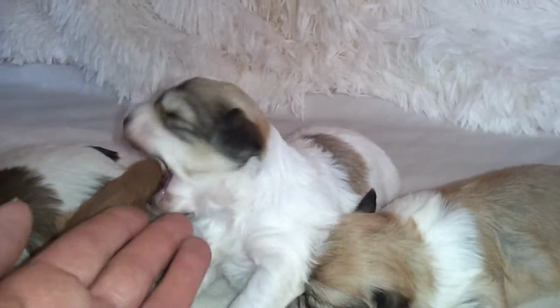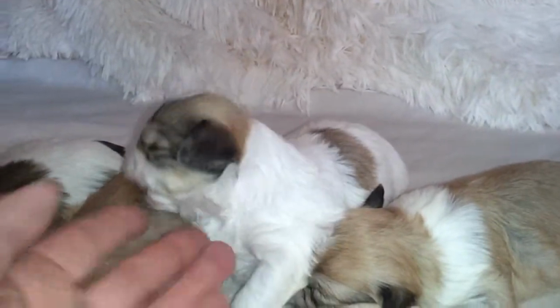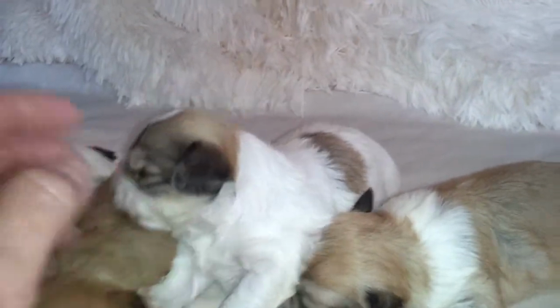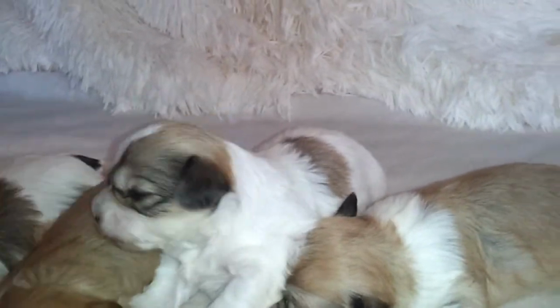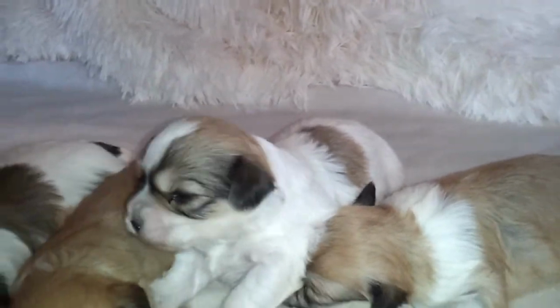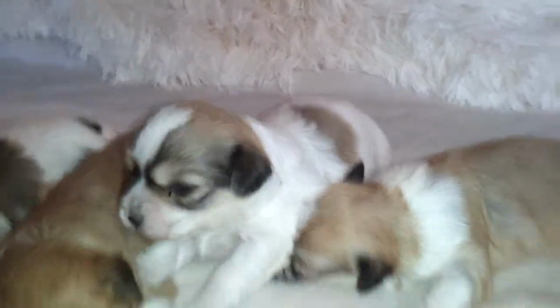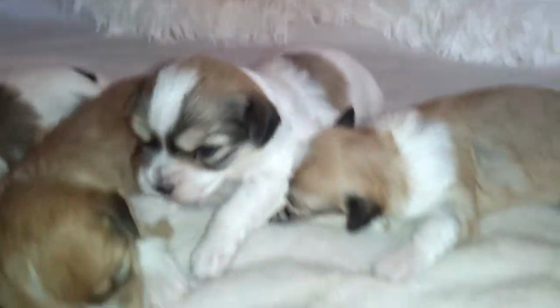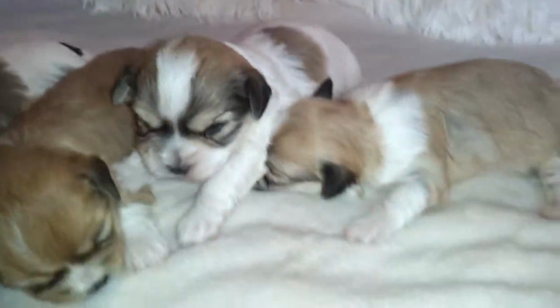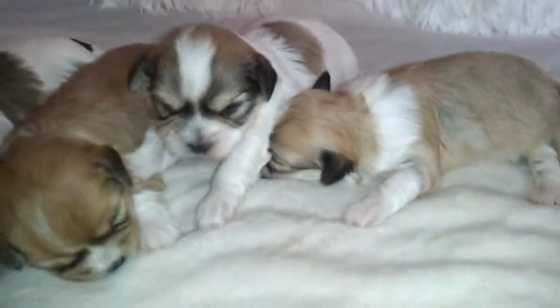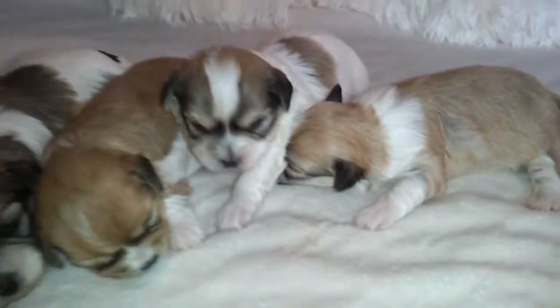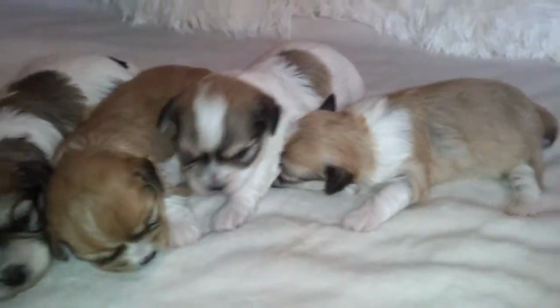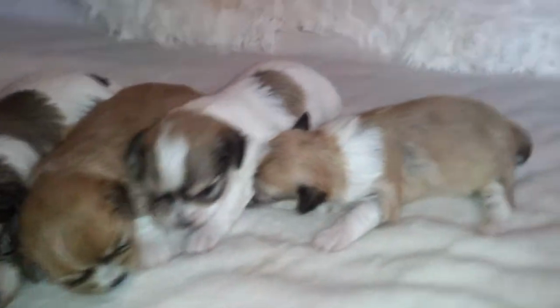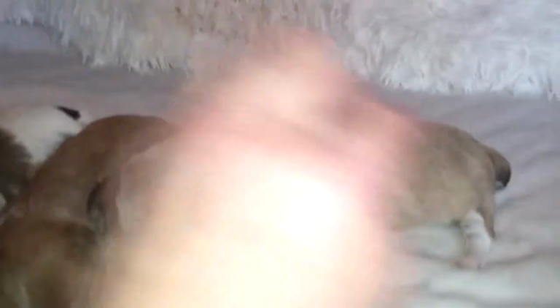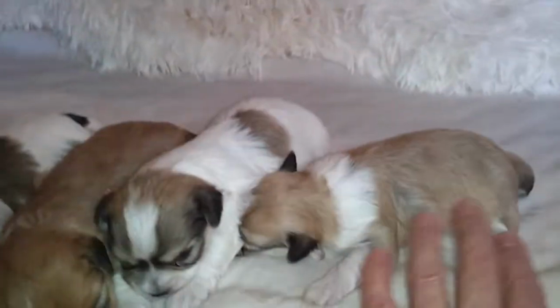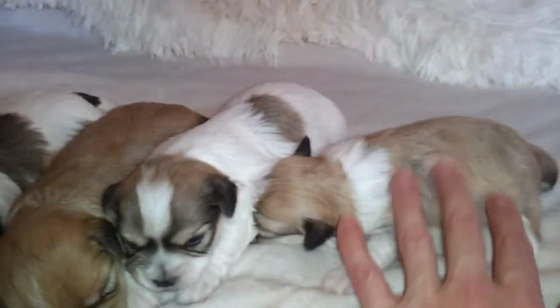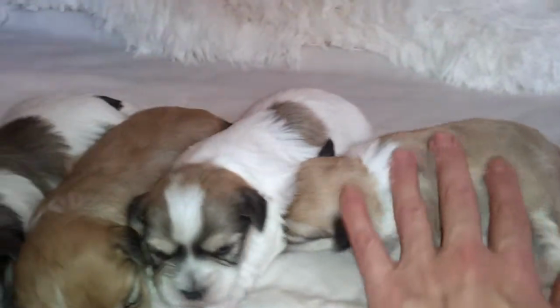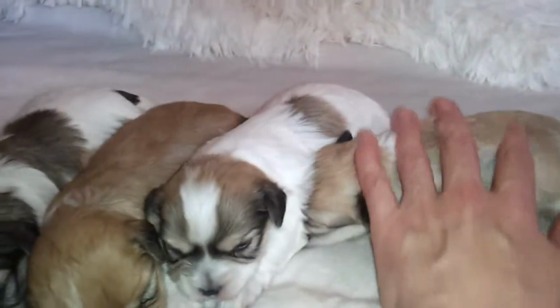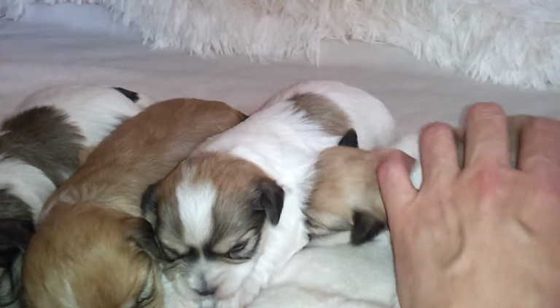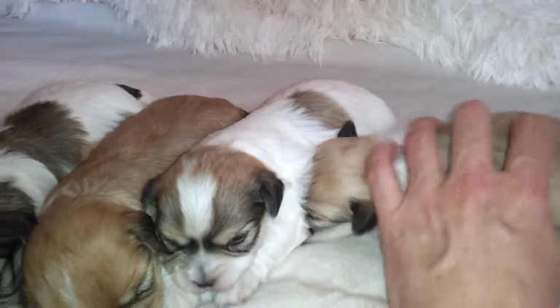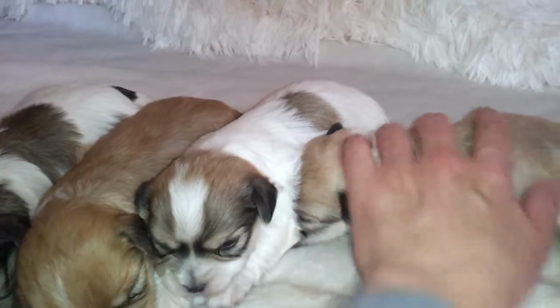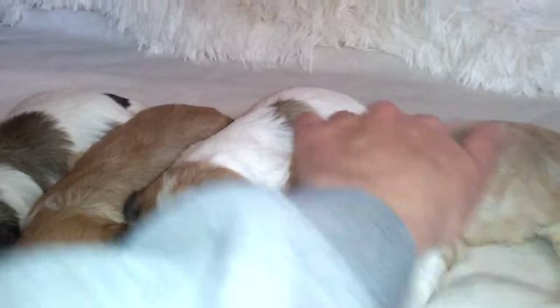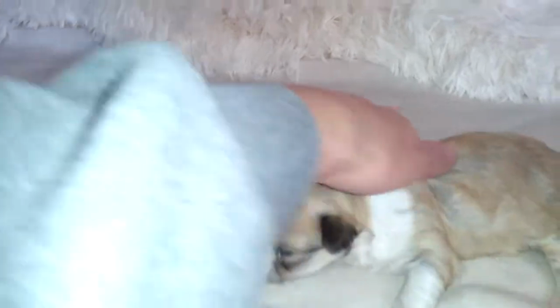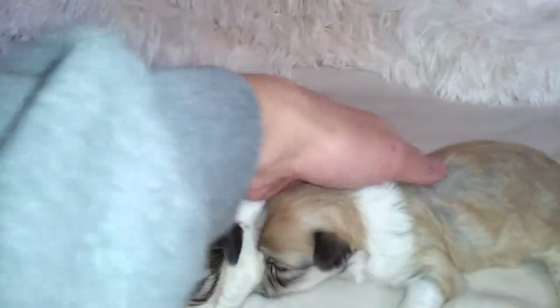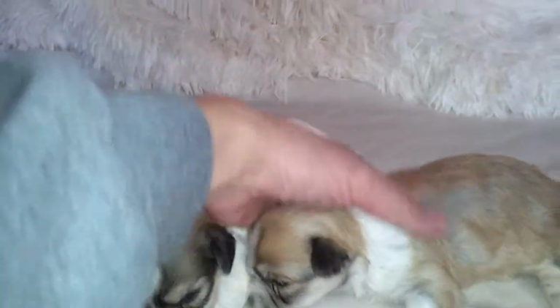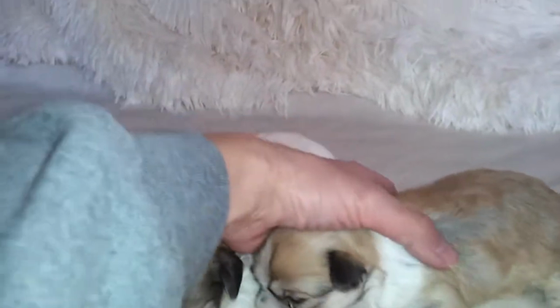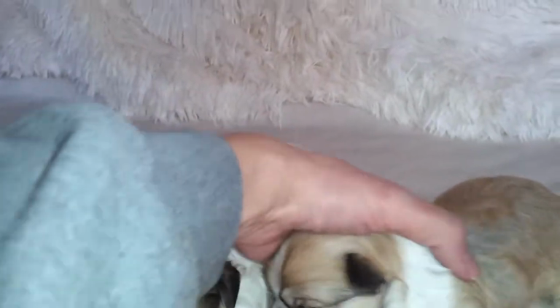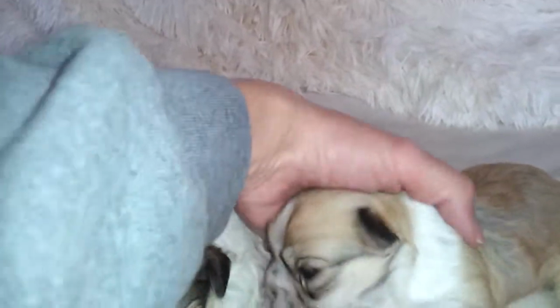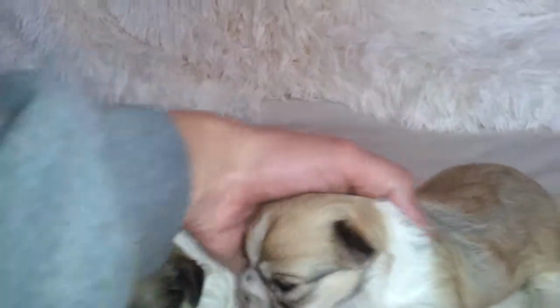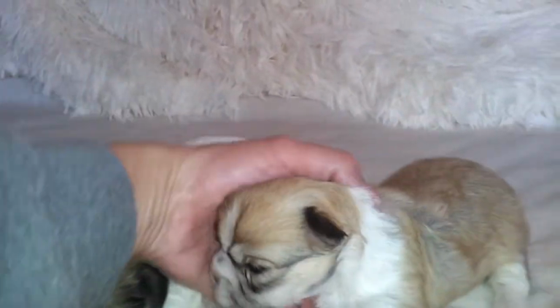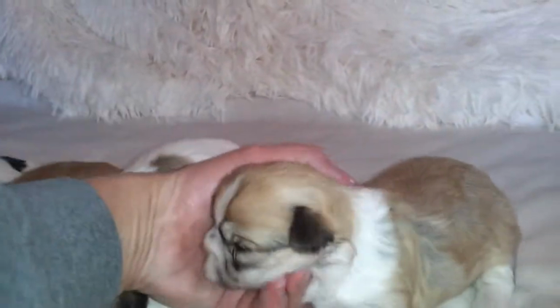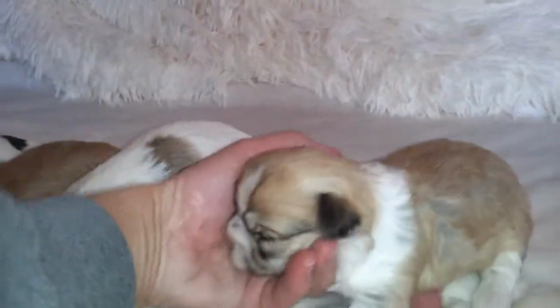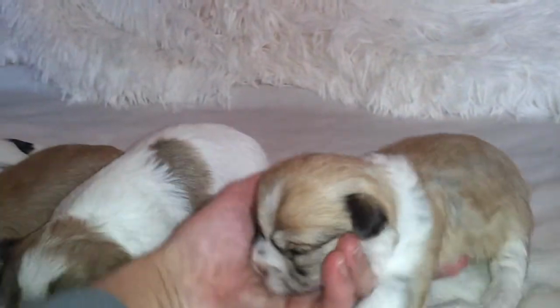Oh, big yawn. Hi, sweetie. This little girl has a home already.